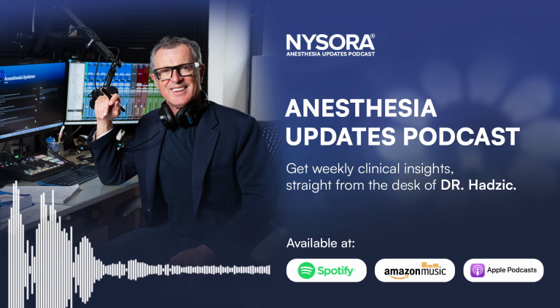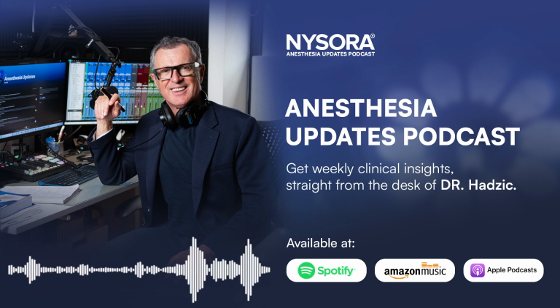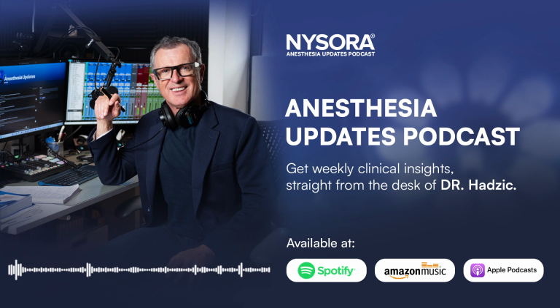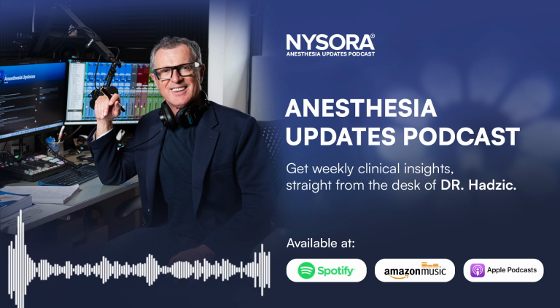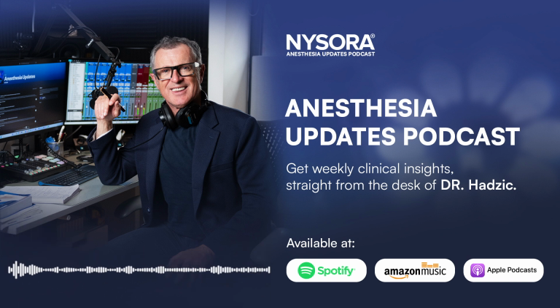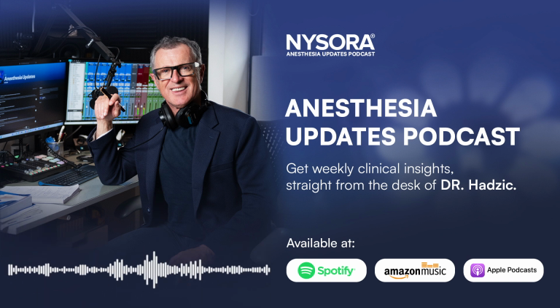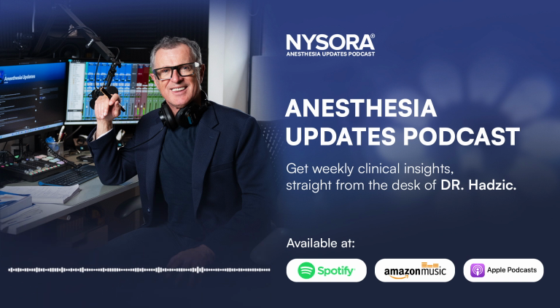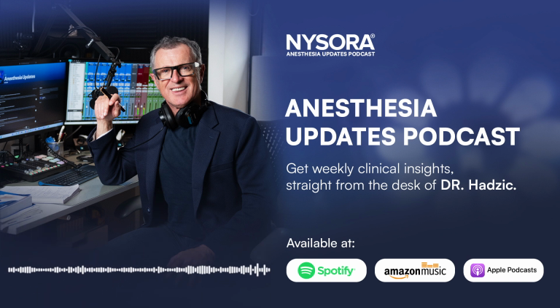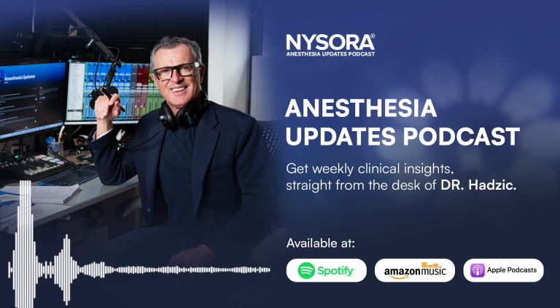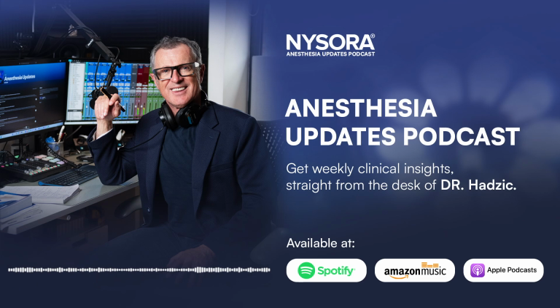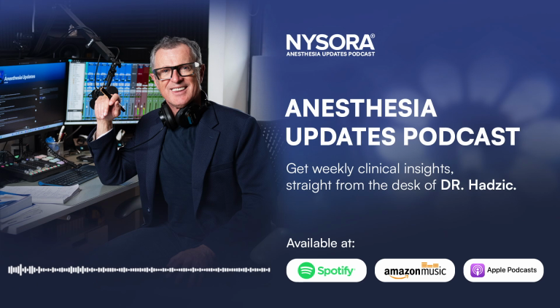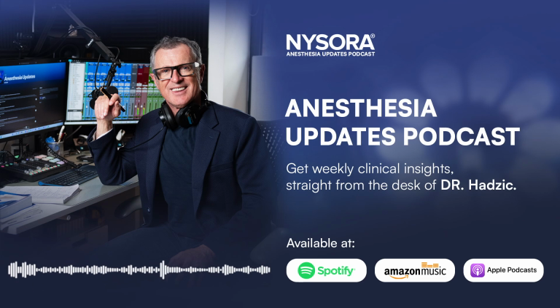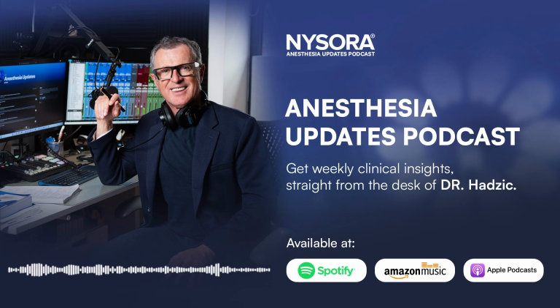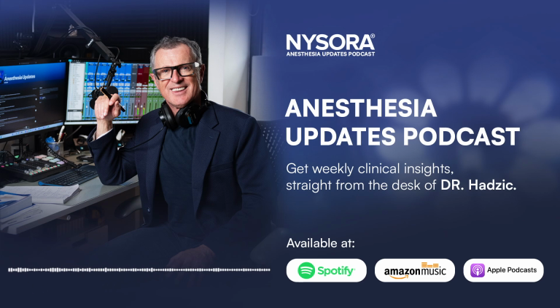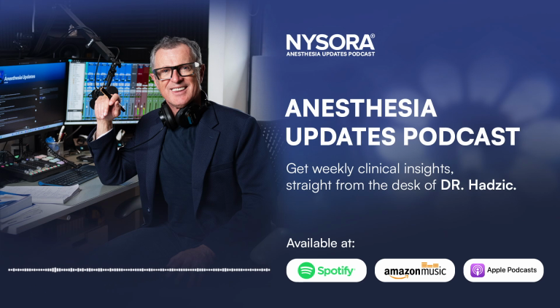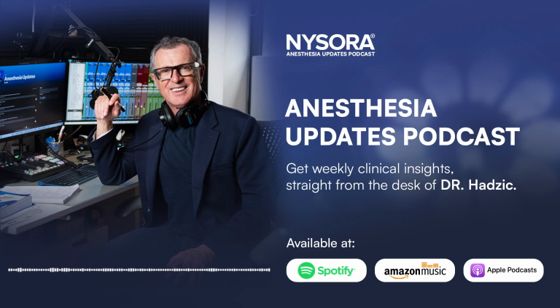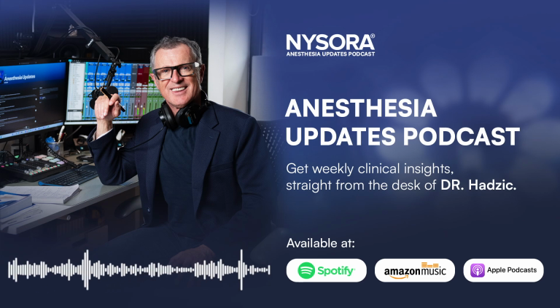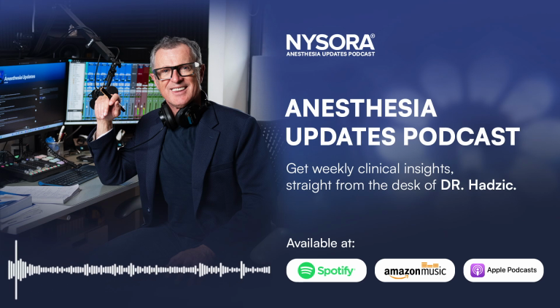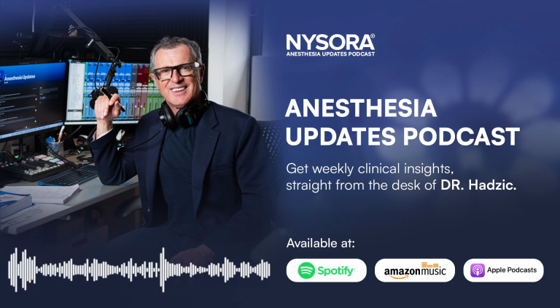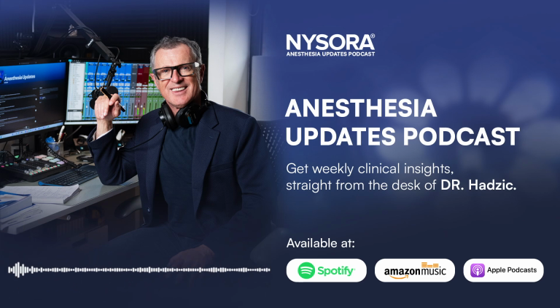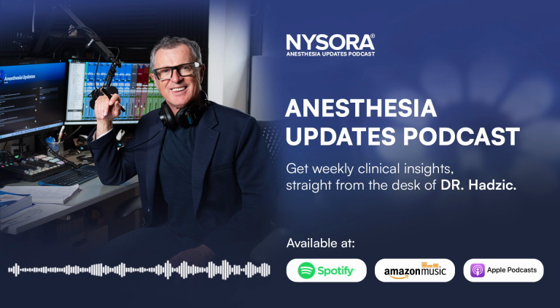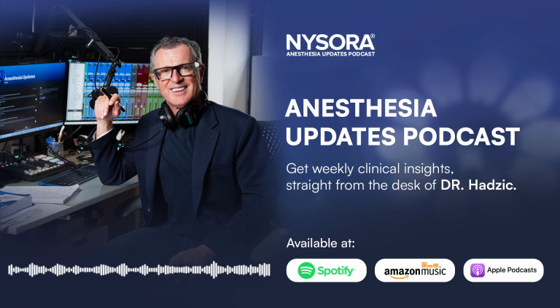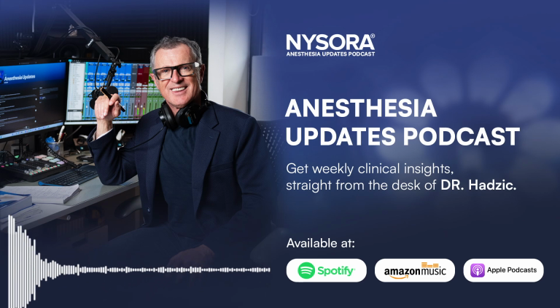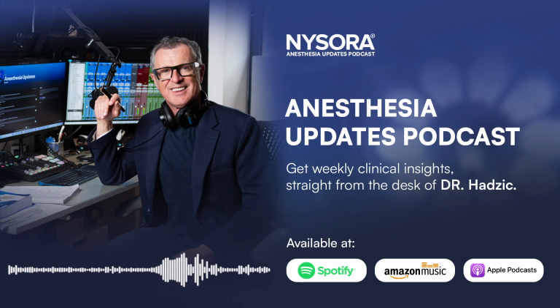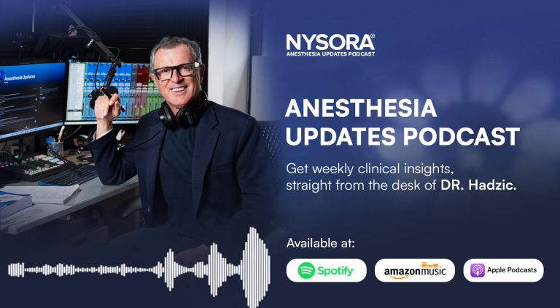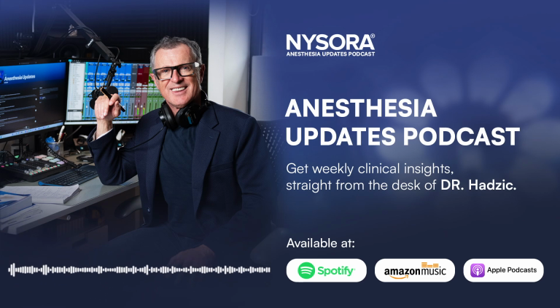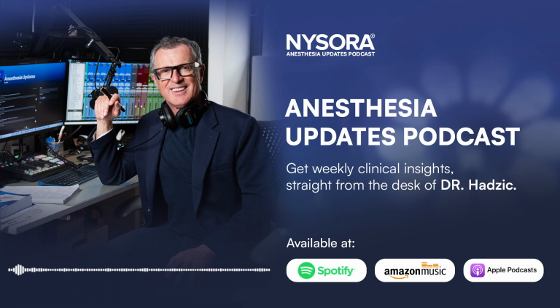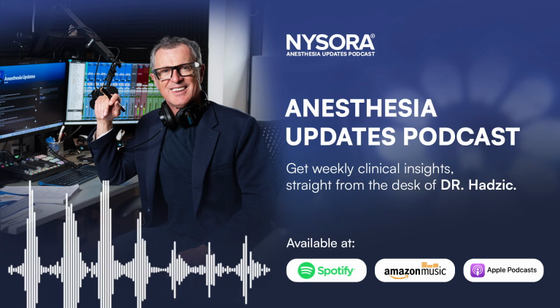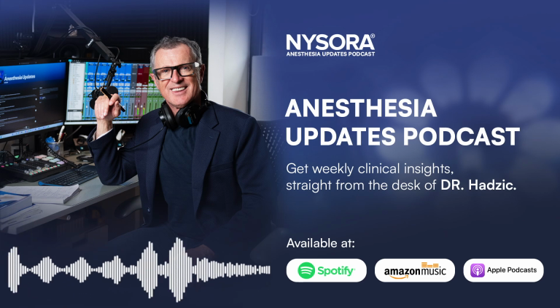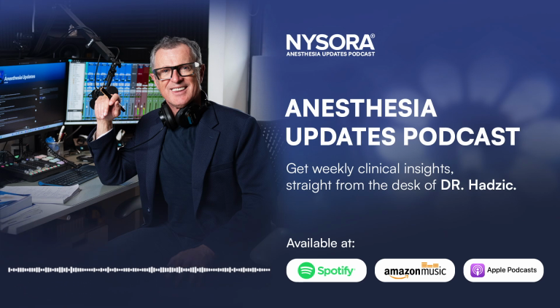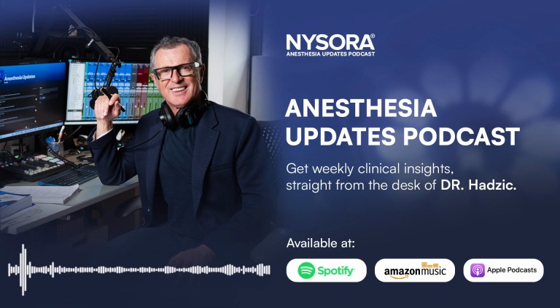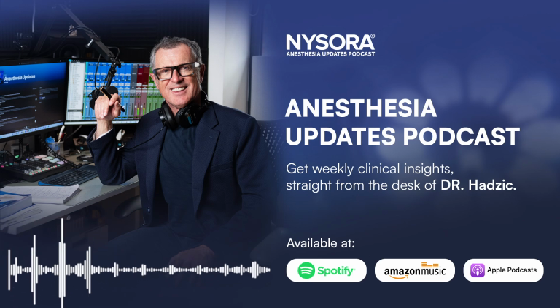Updates in Anesthesiology, brought to you by NYSORA.